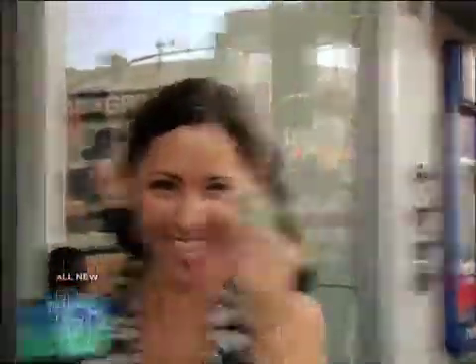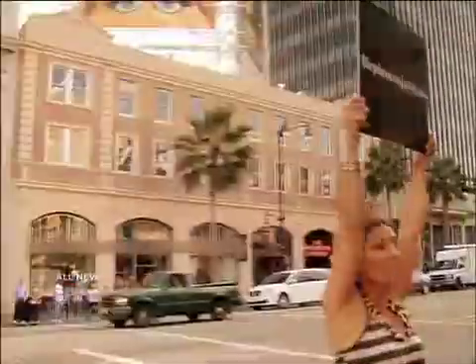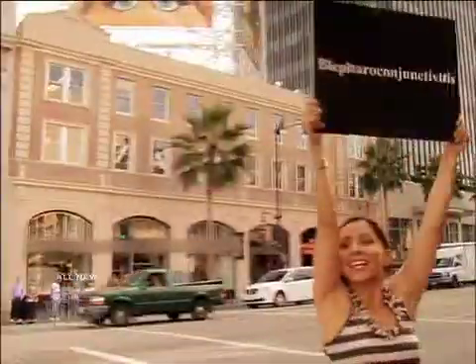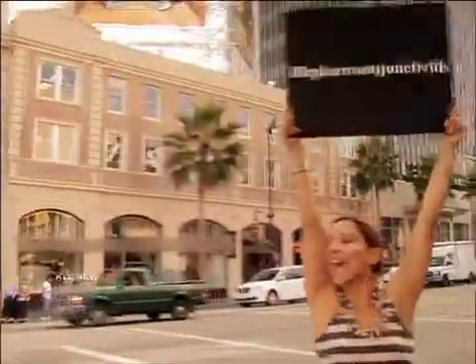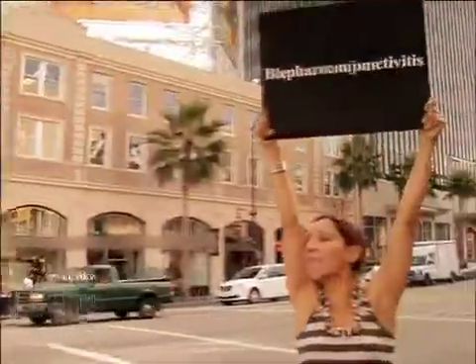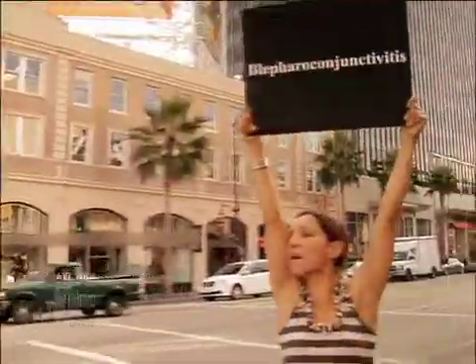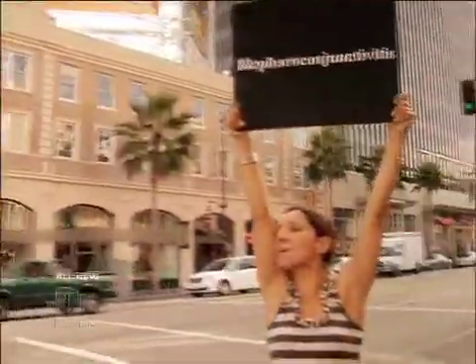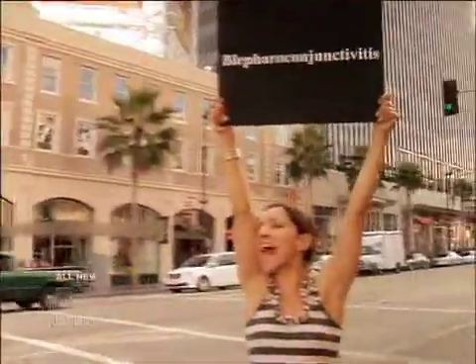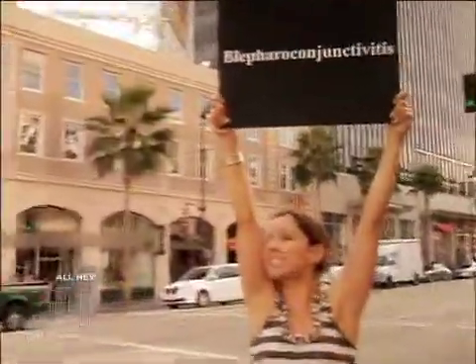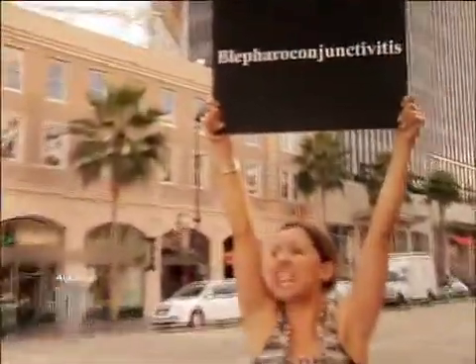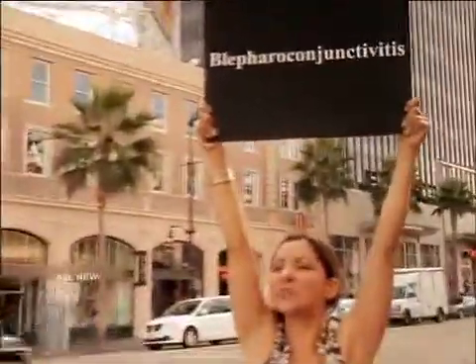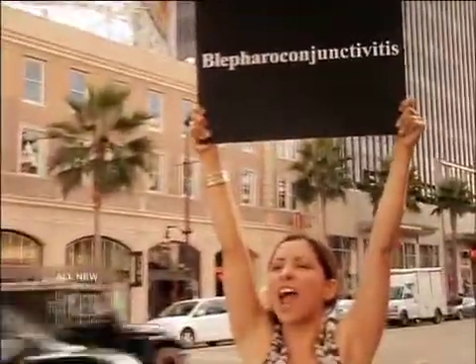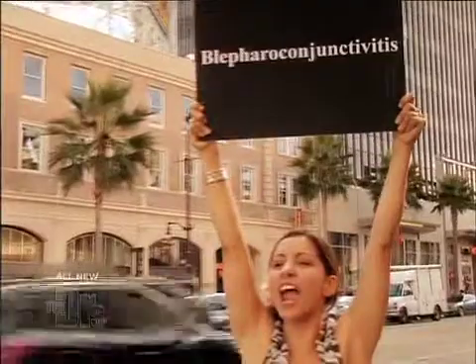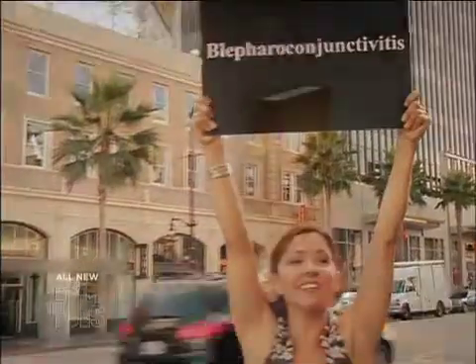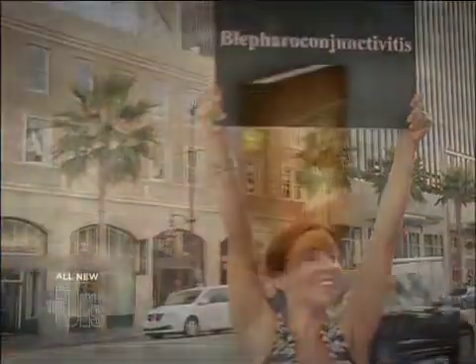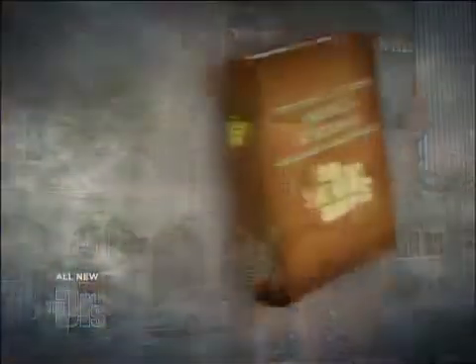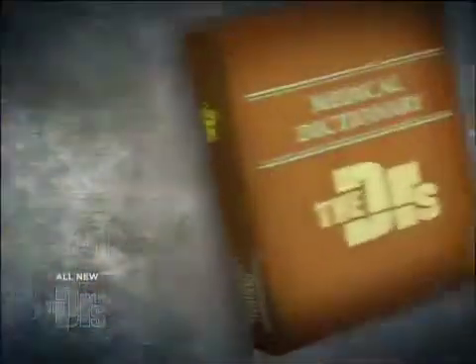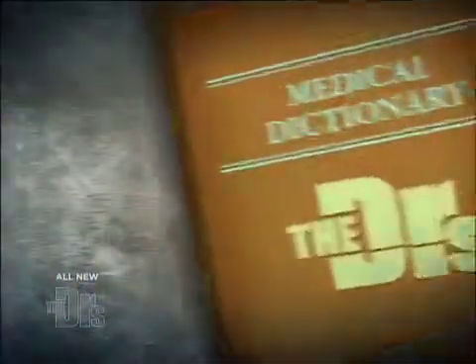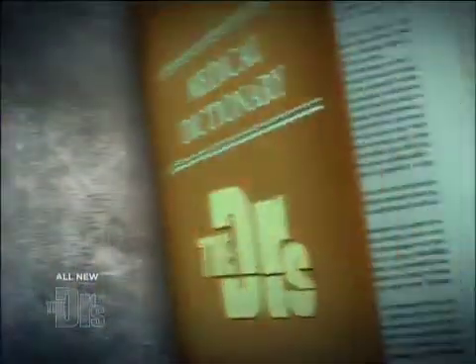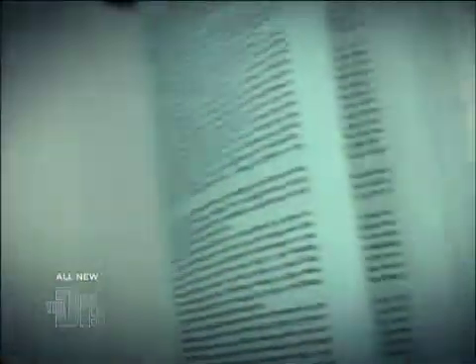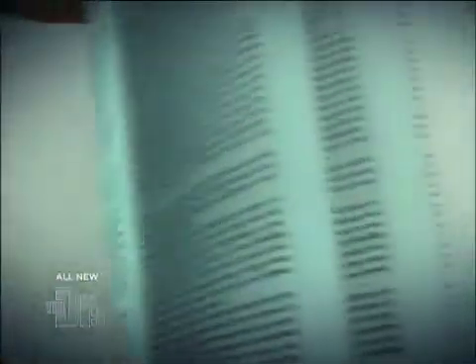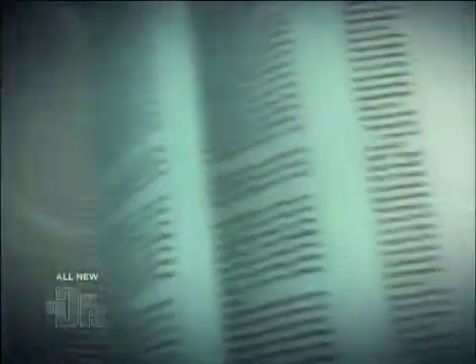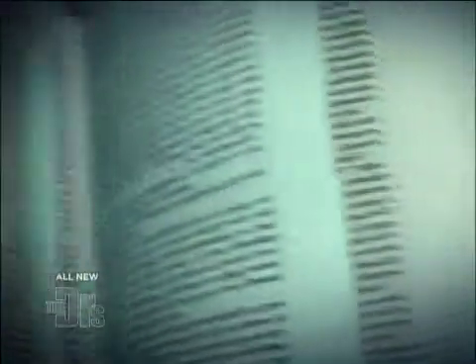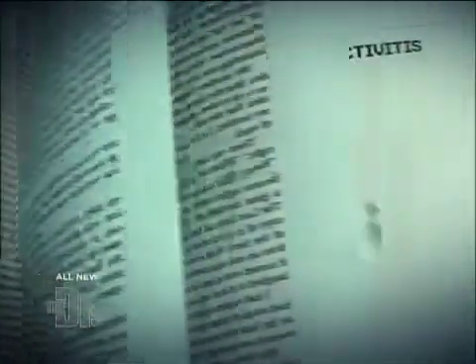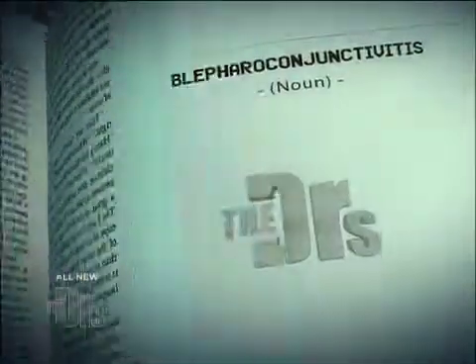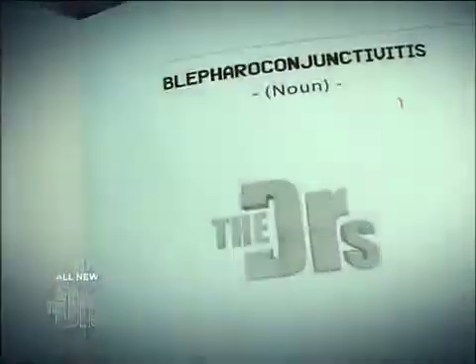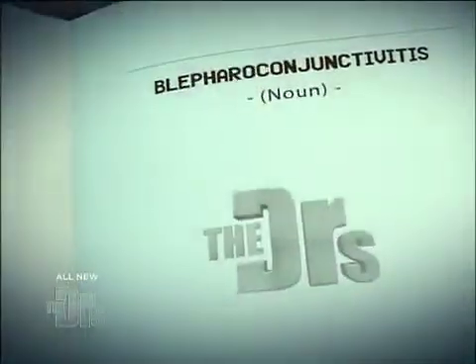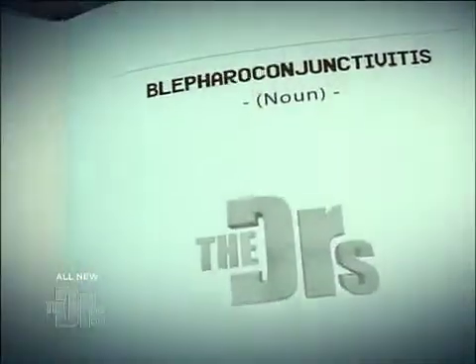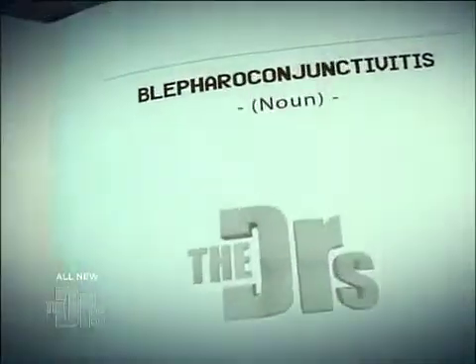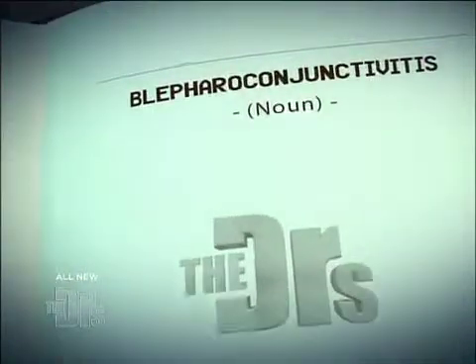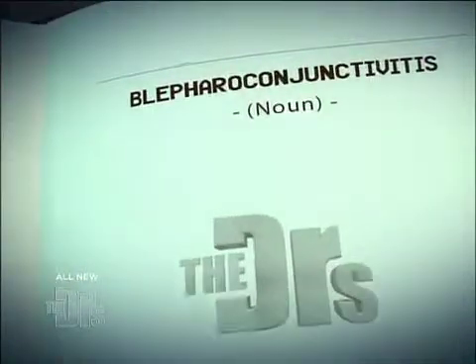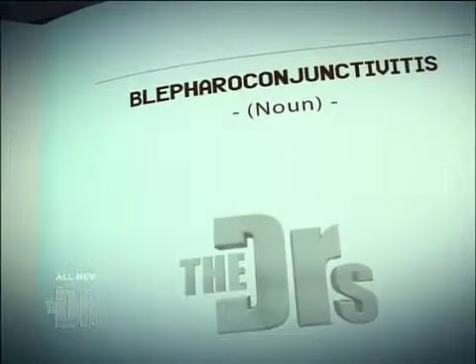Can anybody pronounce this word? That's a tough one. Blepharoconjunctivitis.